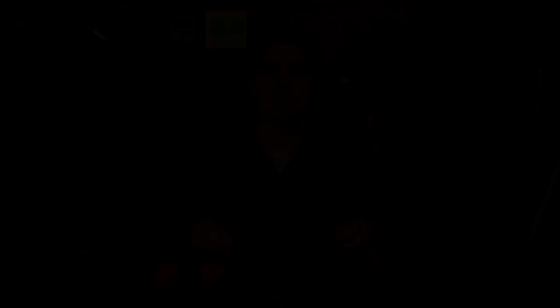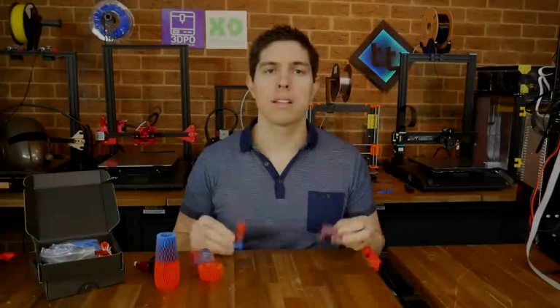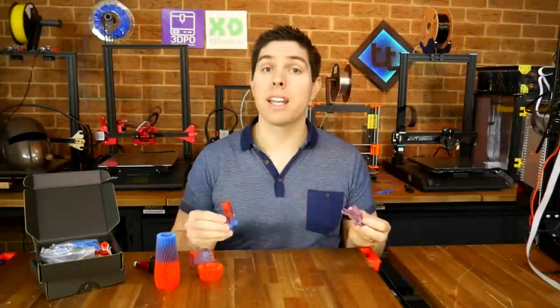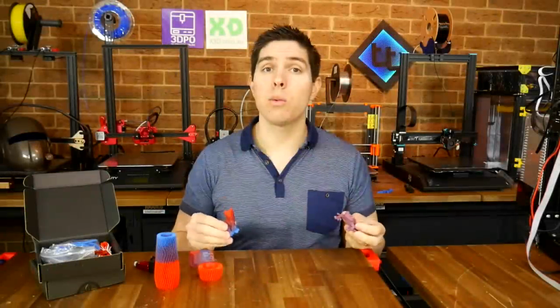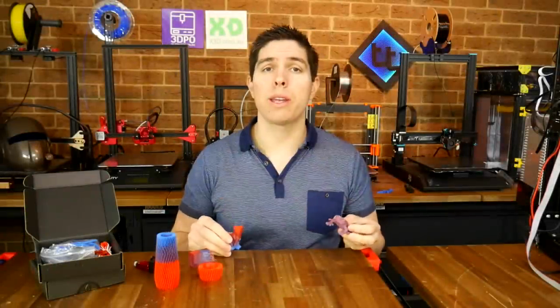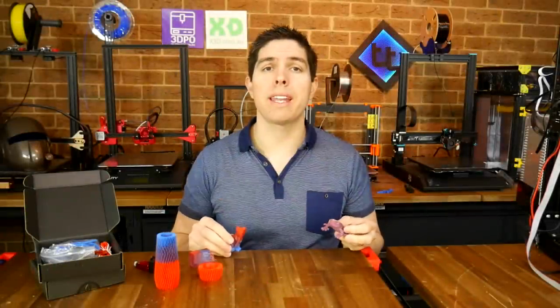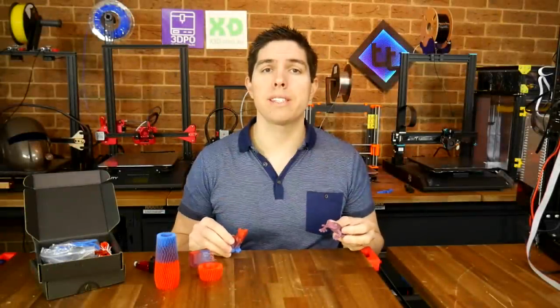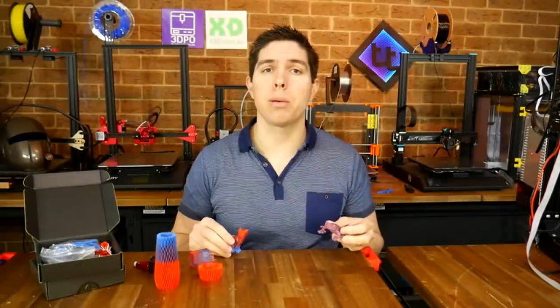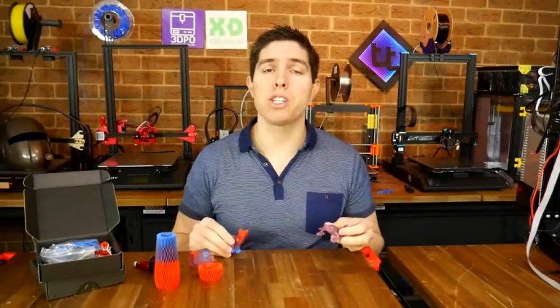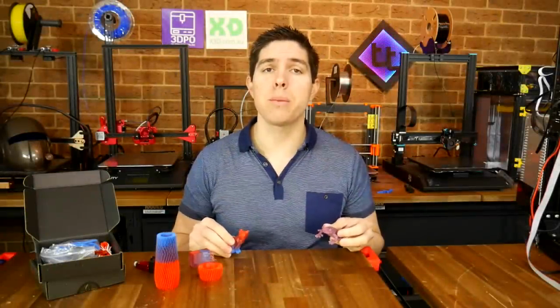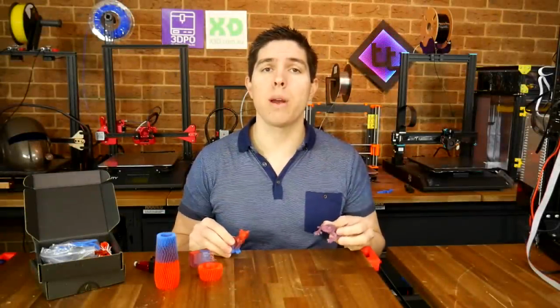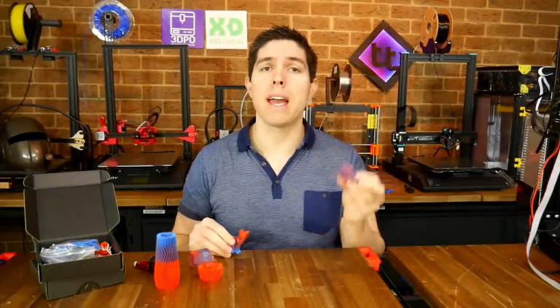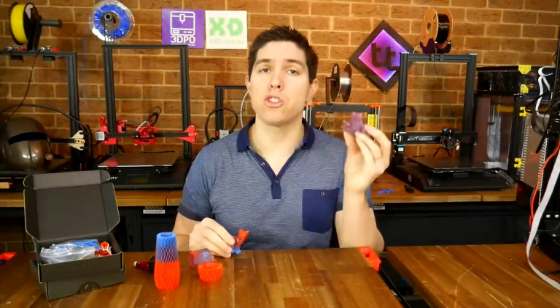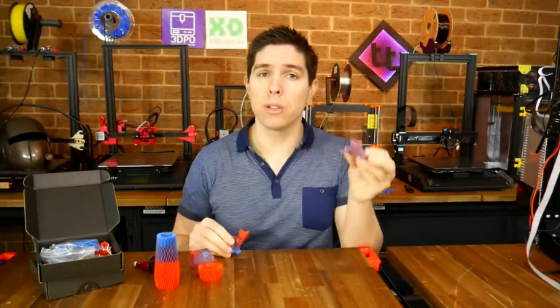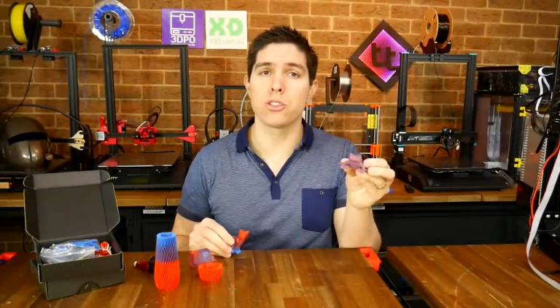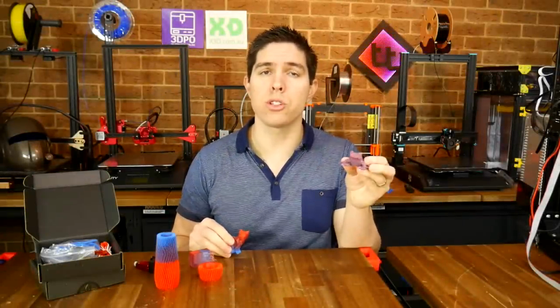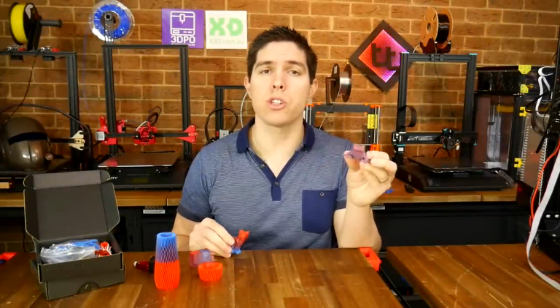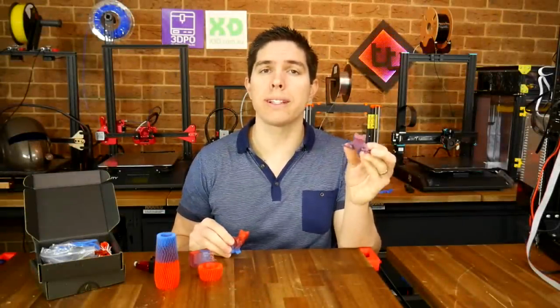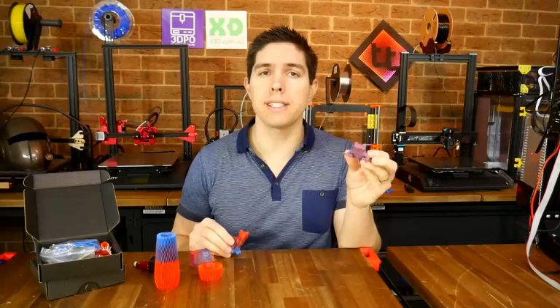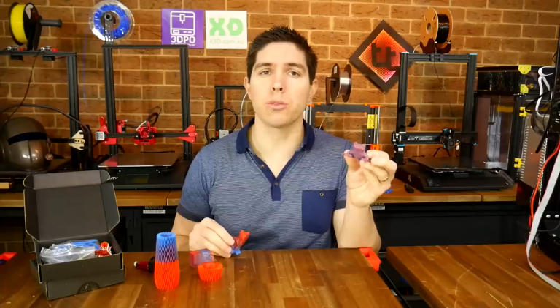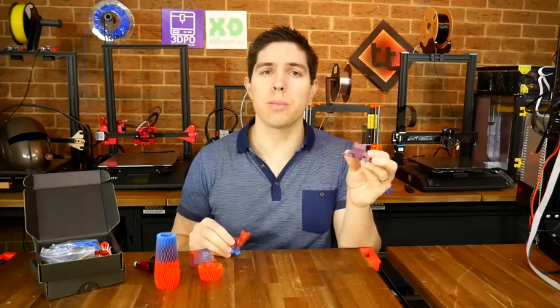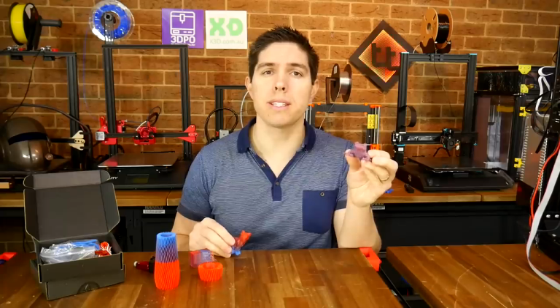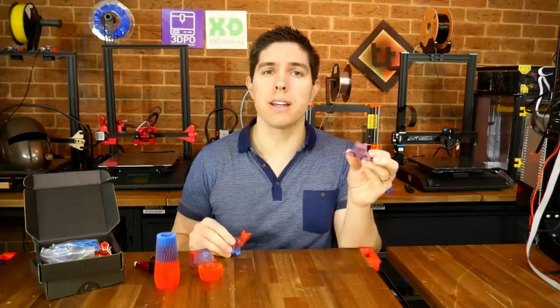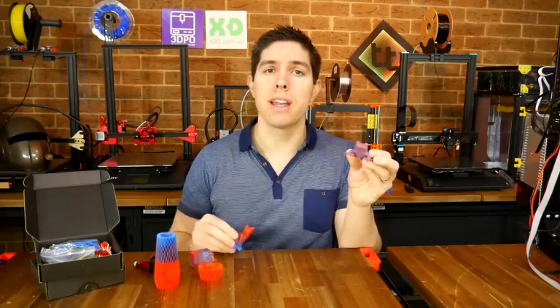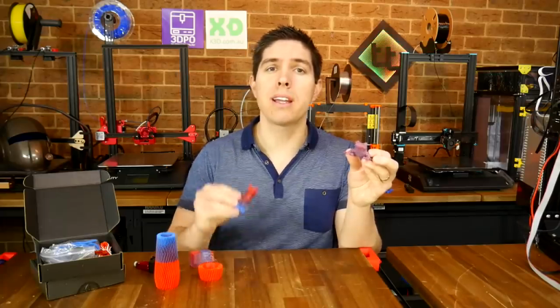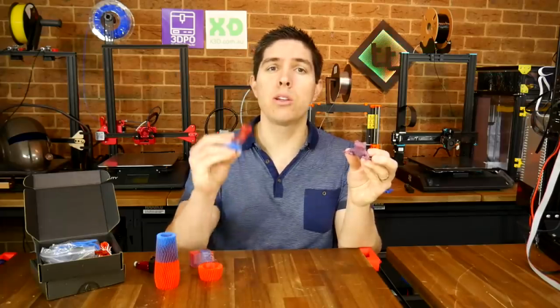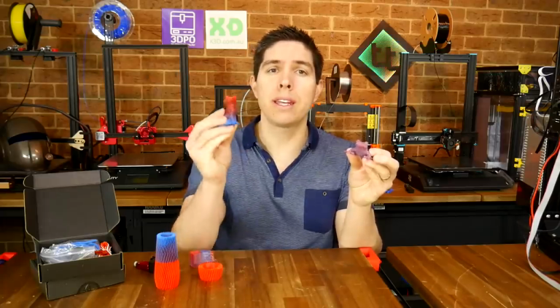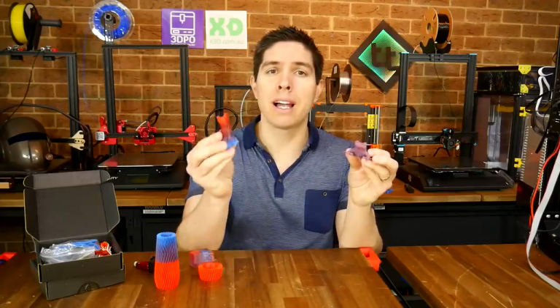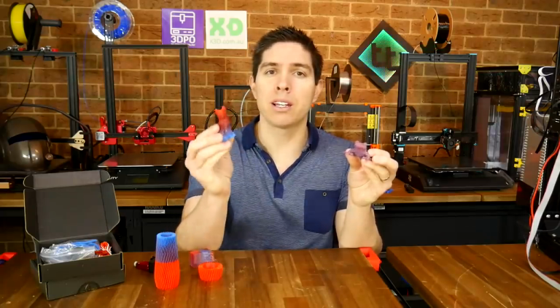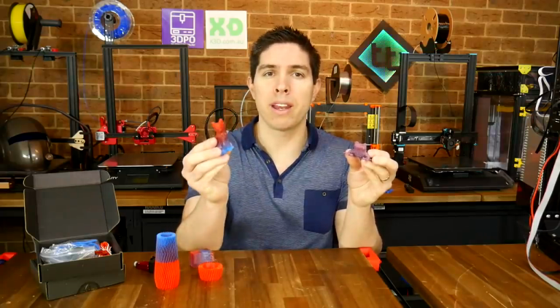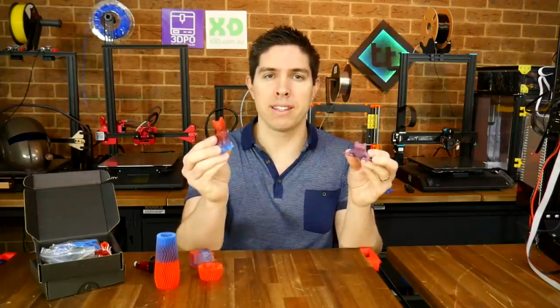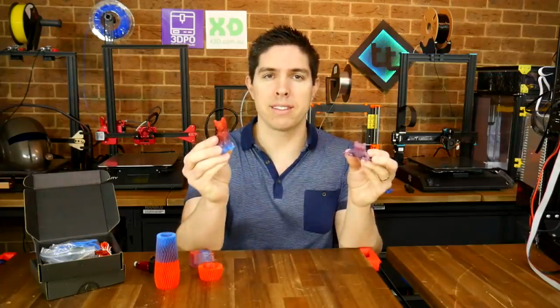Today we're looking at a simple and cheap way to add dual extrusion to your existing 3D printer, including color gradients.